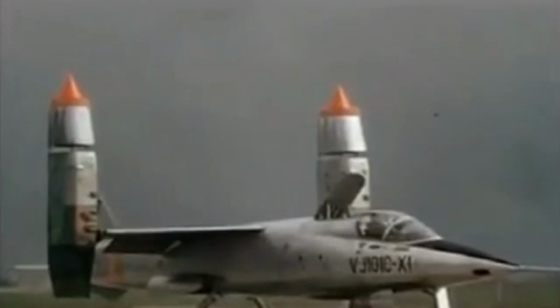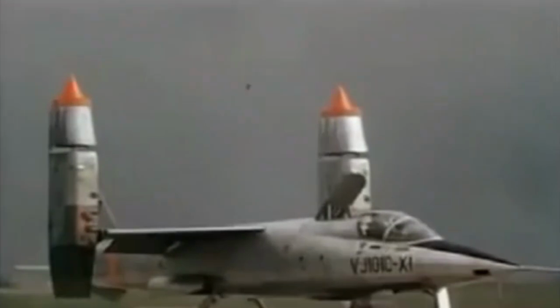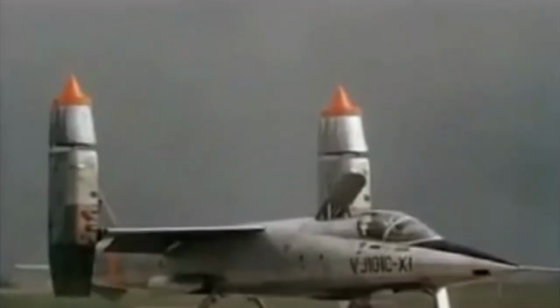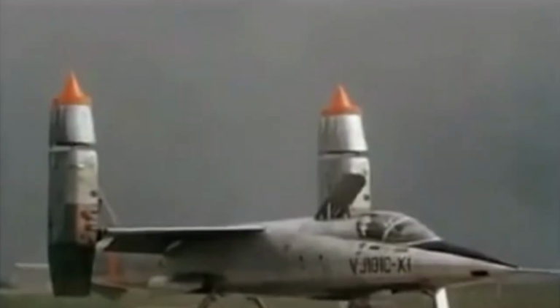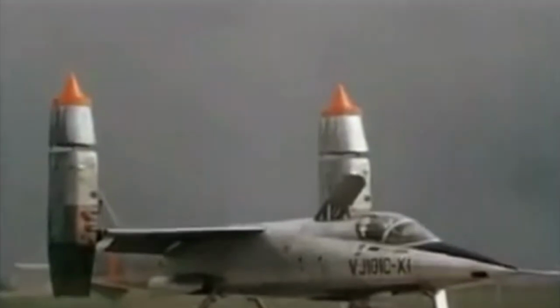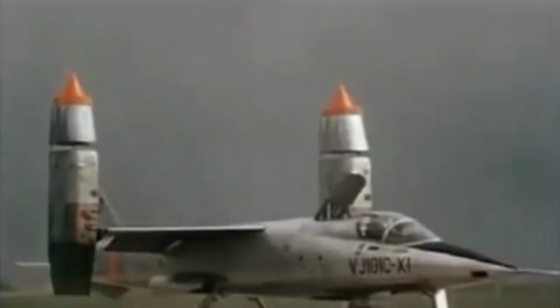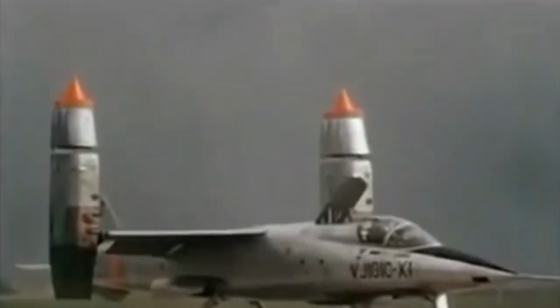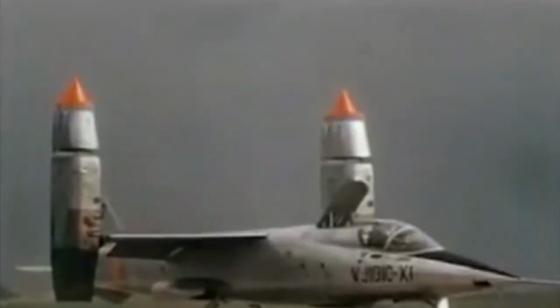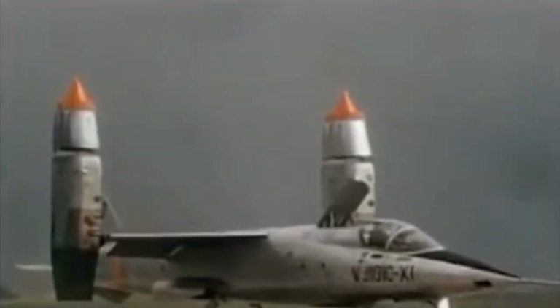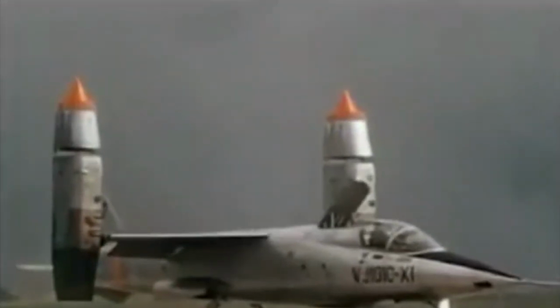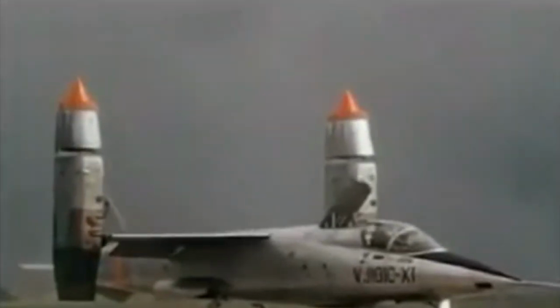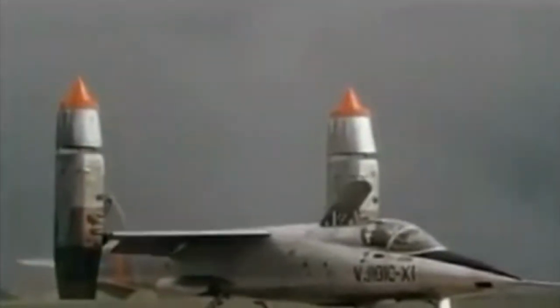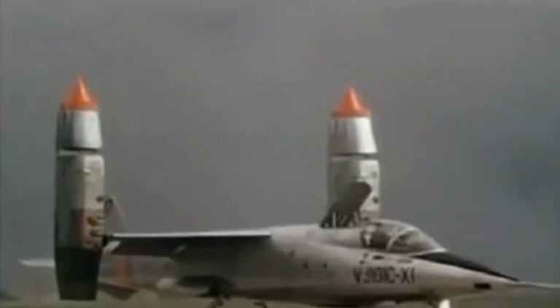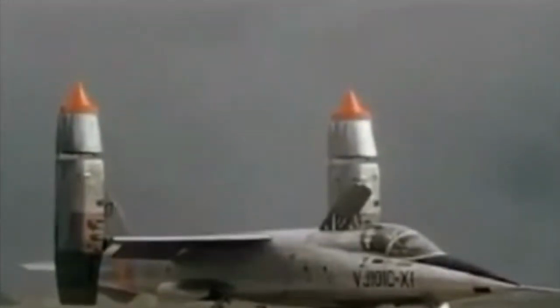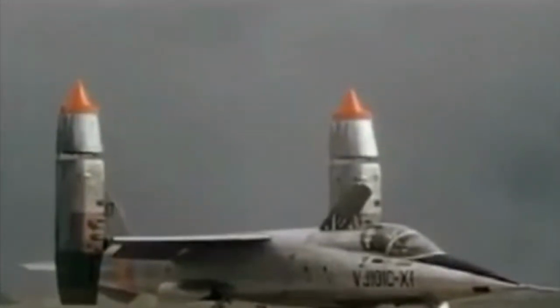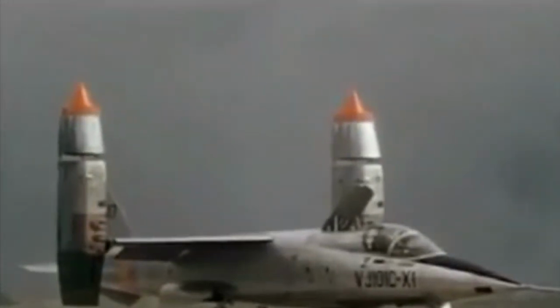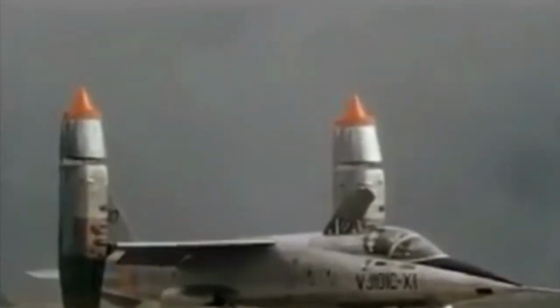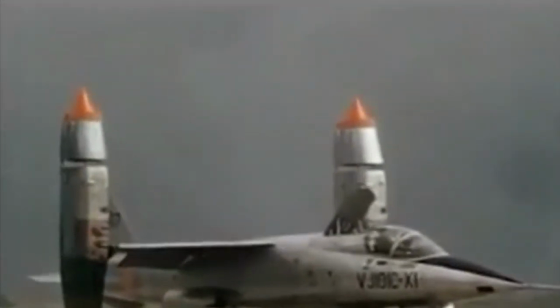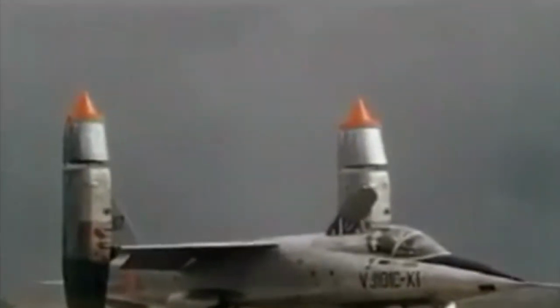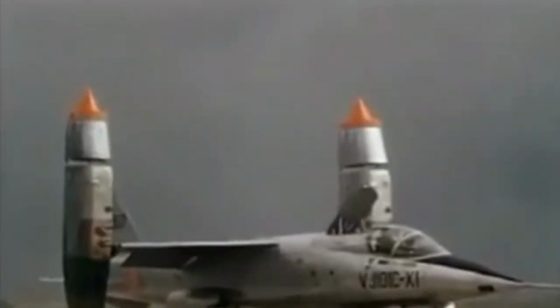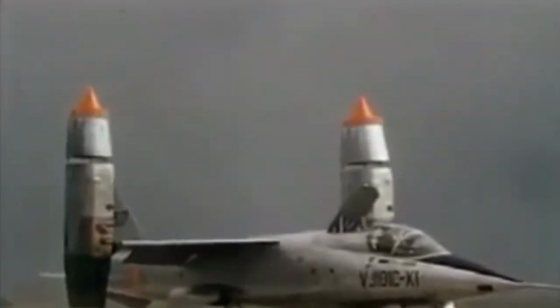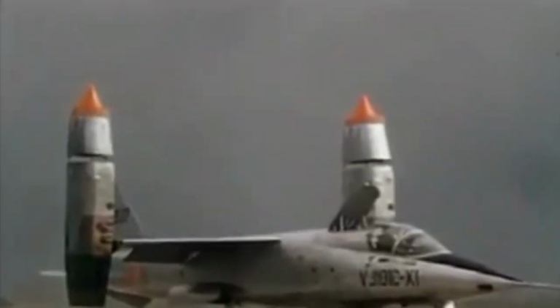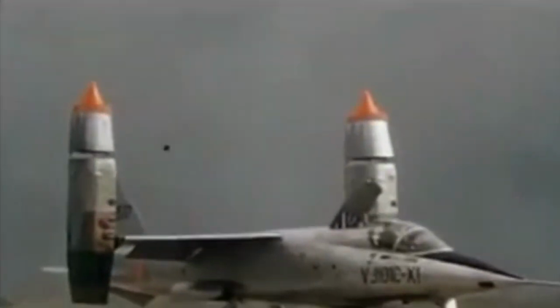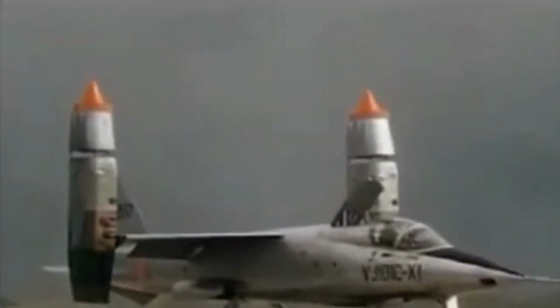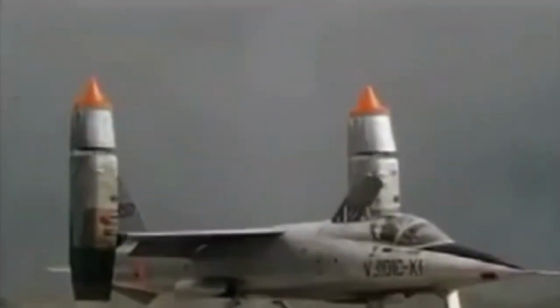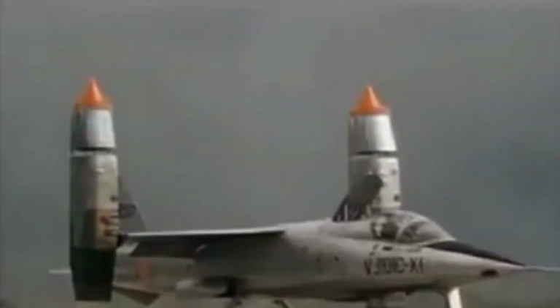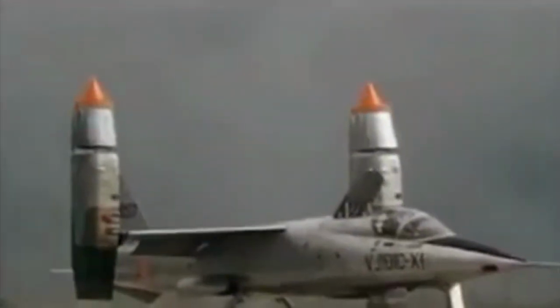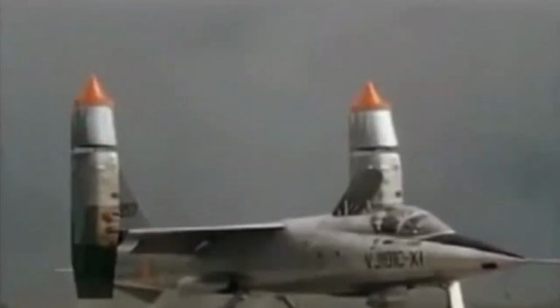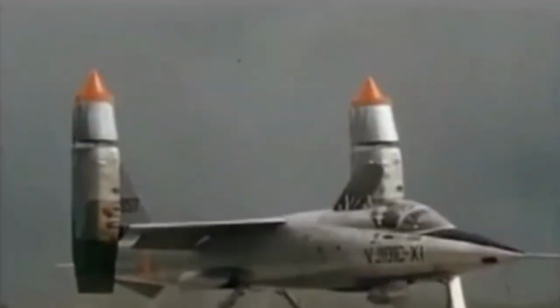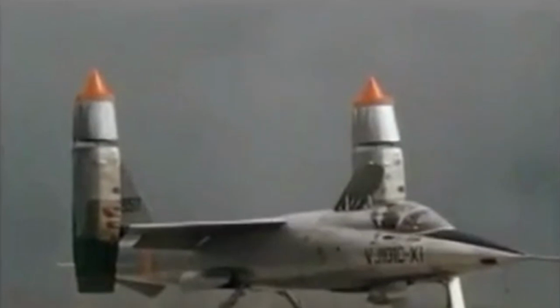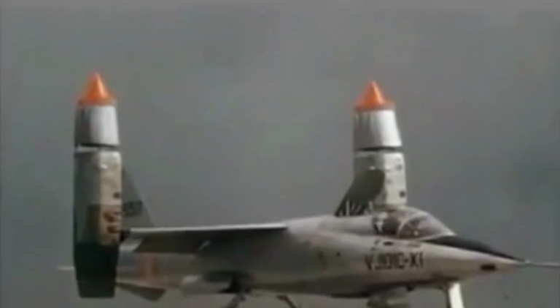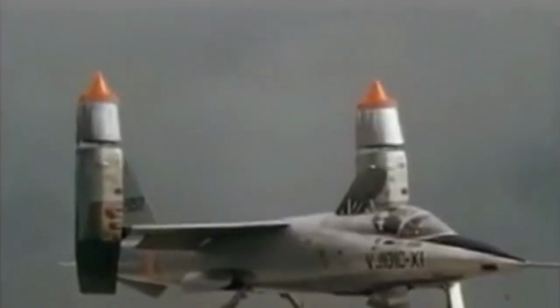To misquote Tolstoy: successful planes are all alike. Every unsuccessful plane is unsuccessful in its own way.